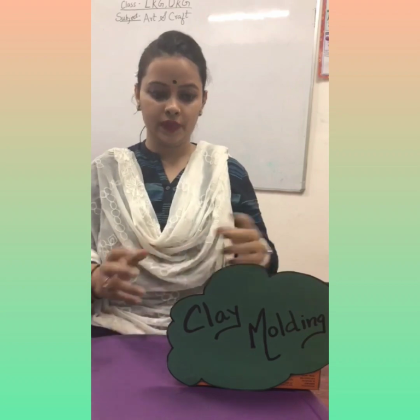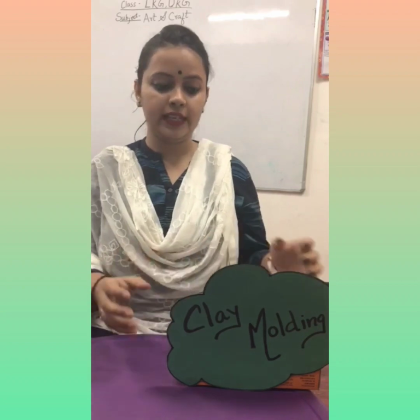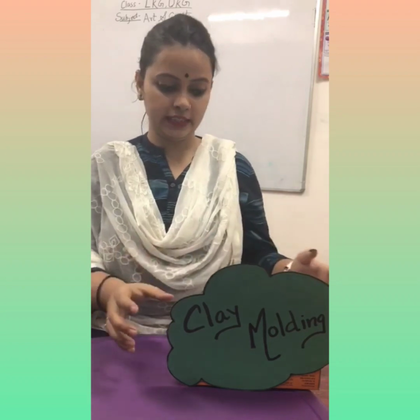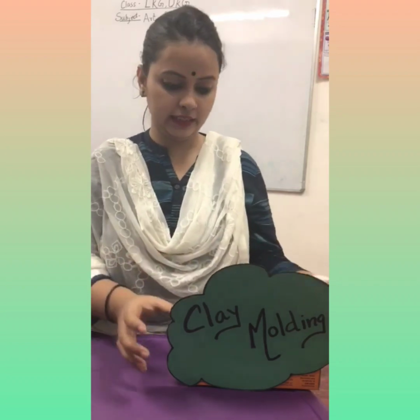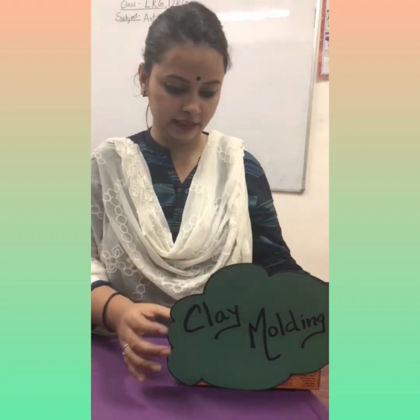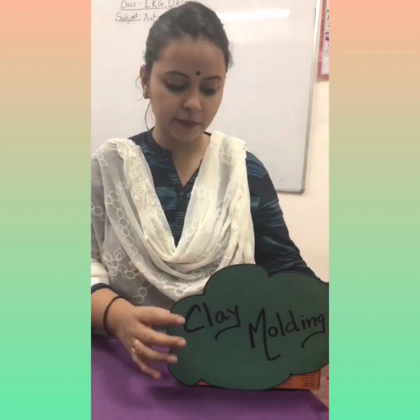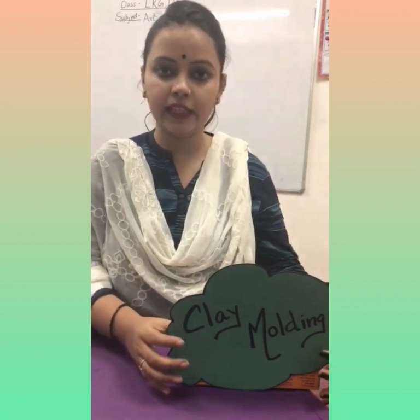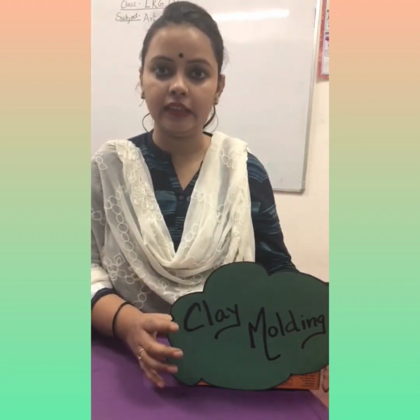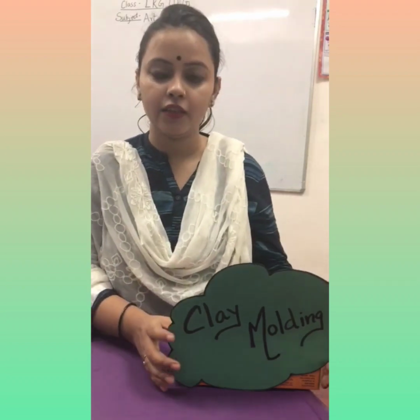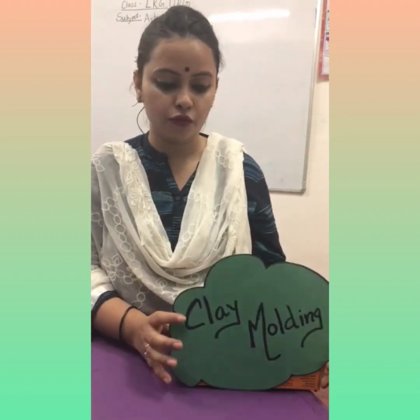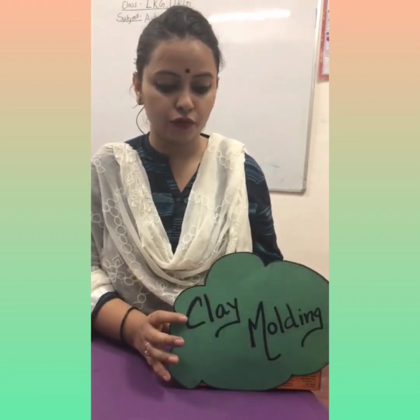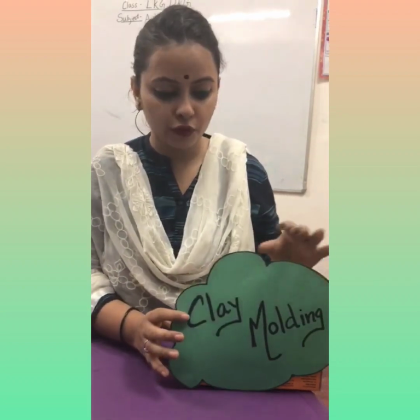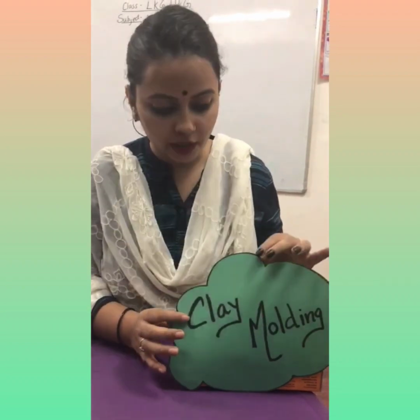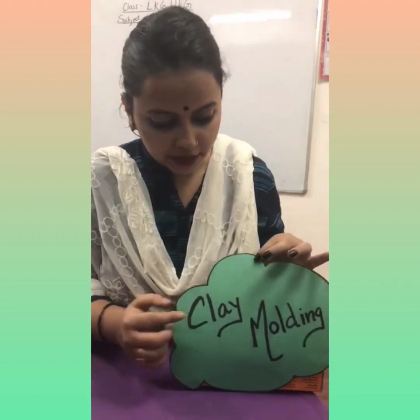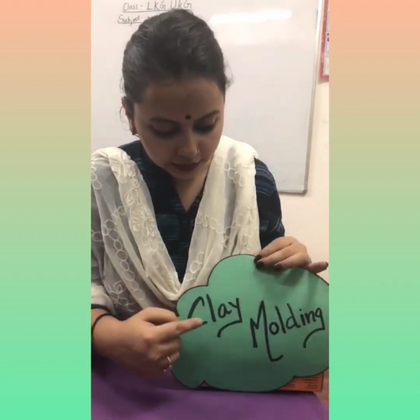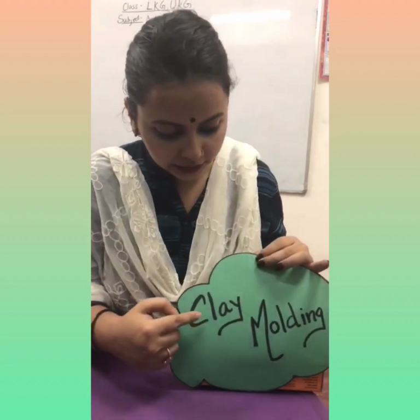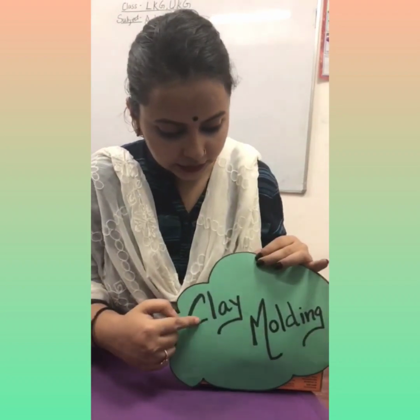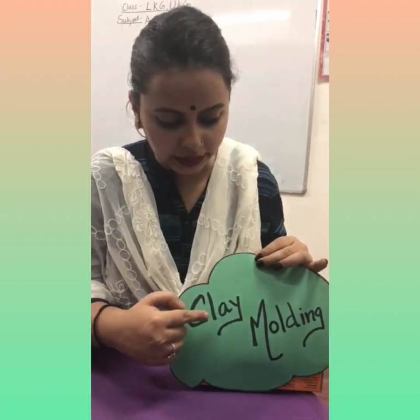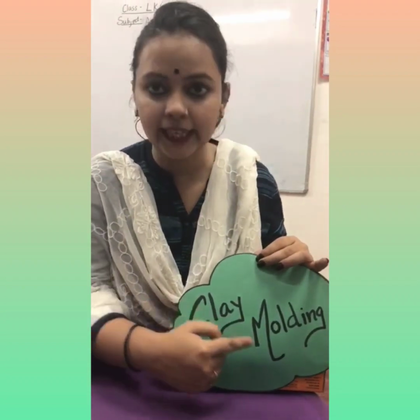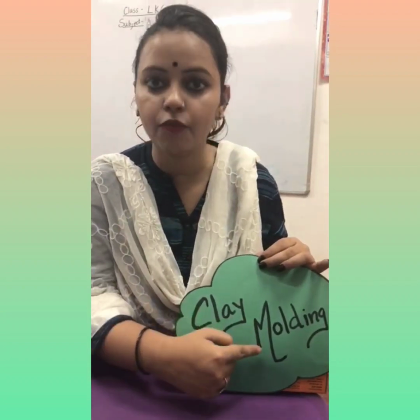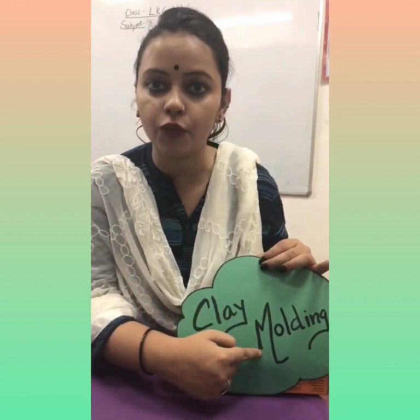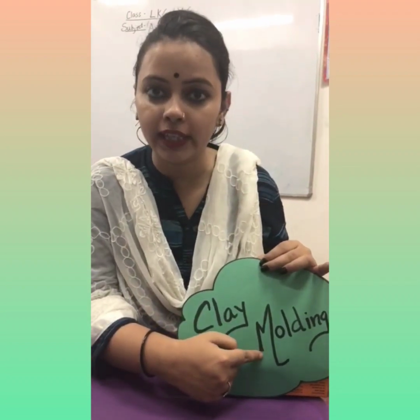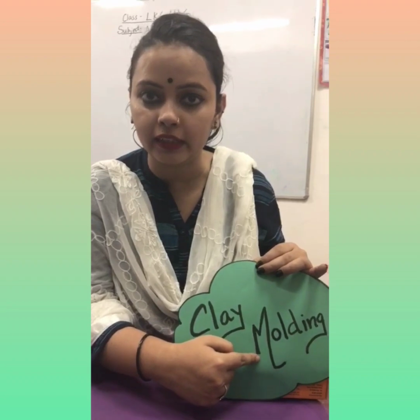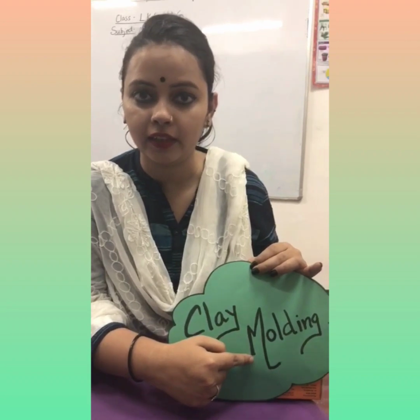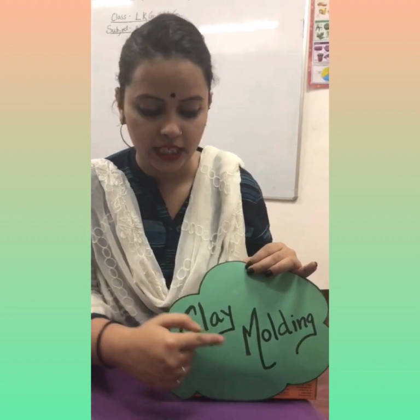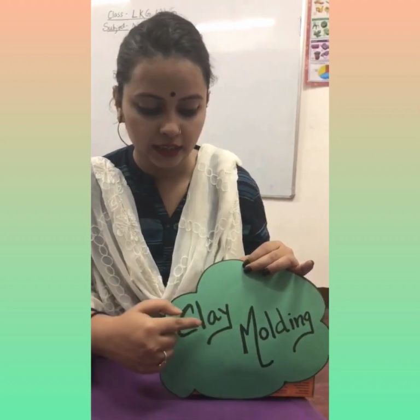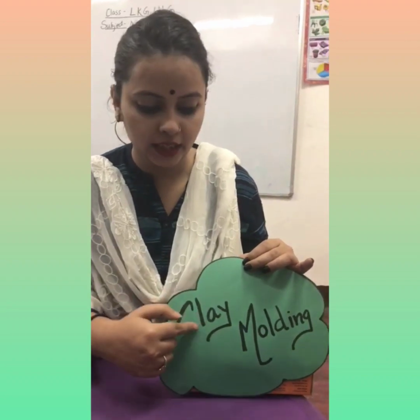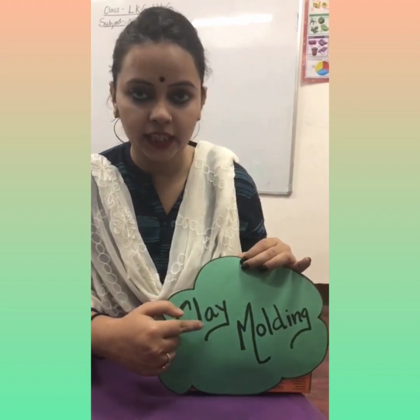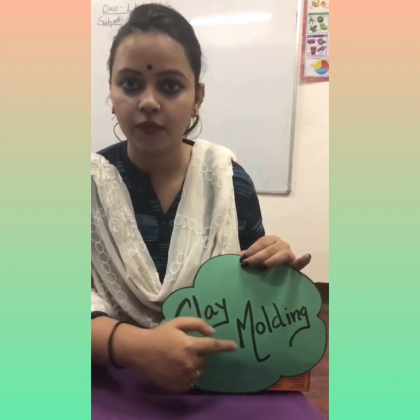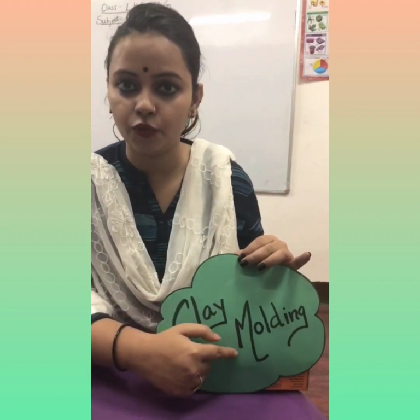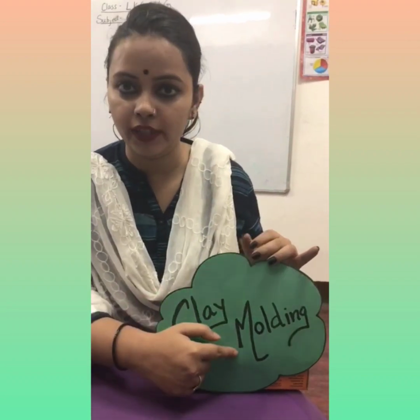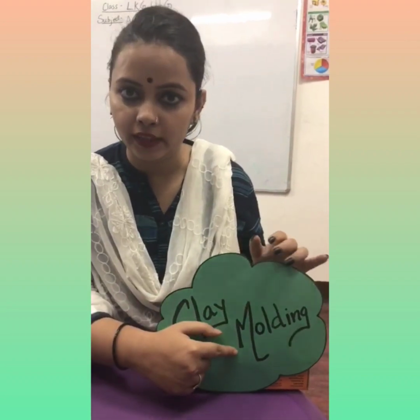Let's begin. Today what we will learn? Clay molding. Clay molding.